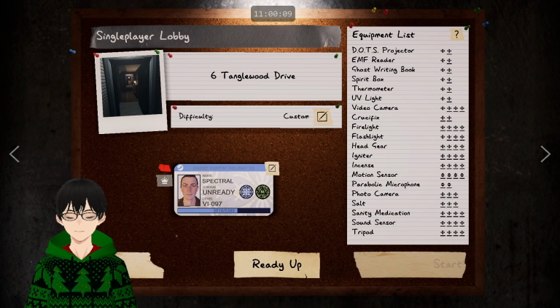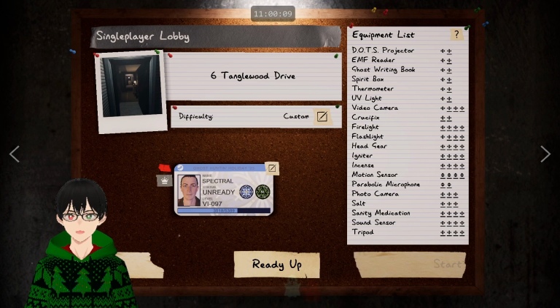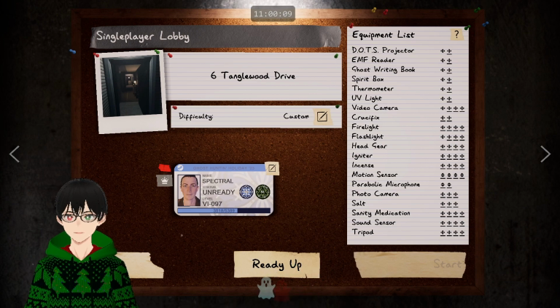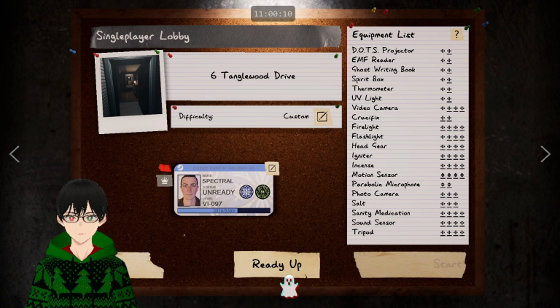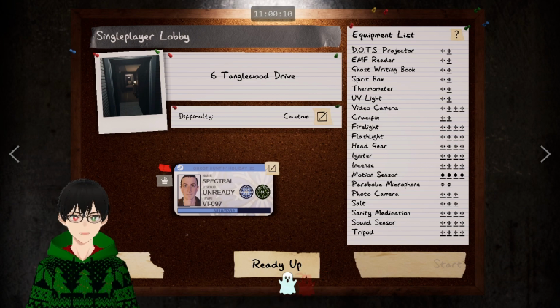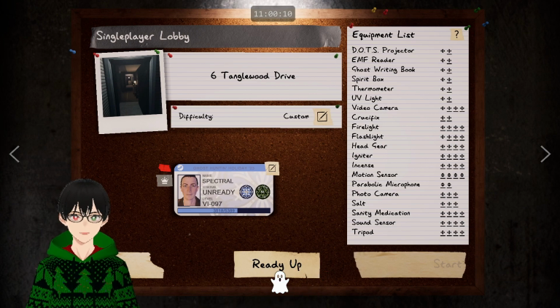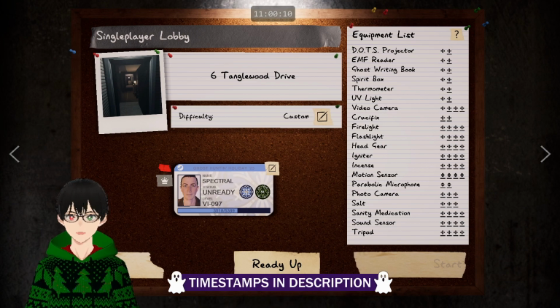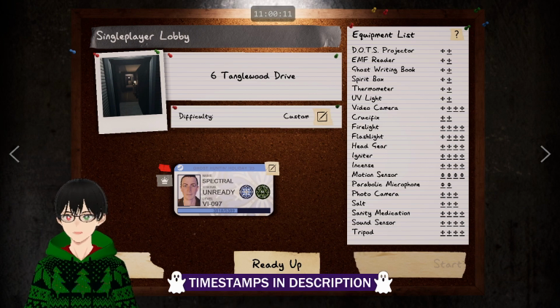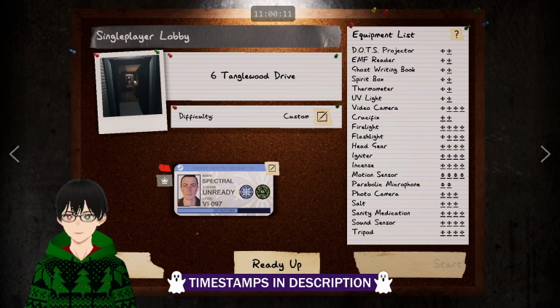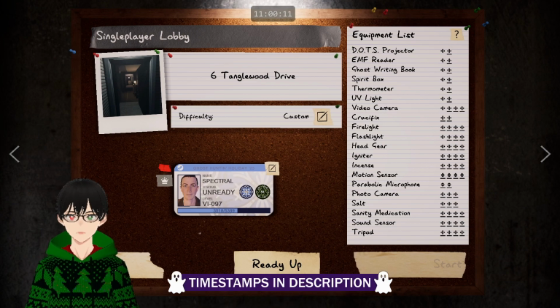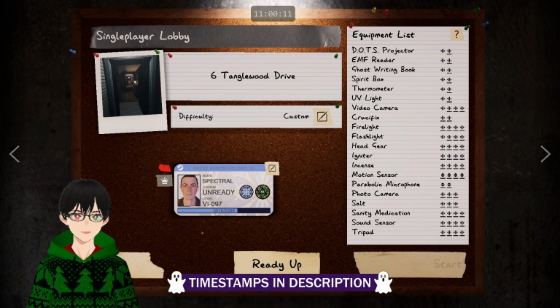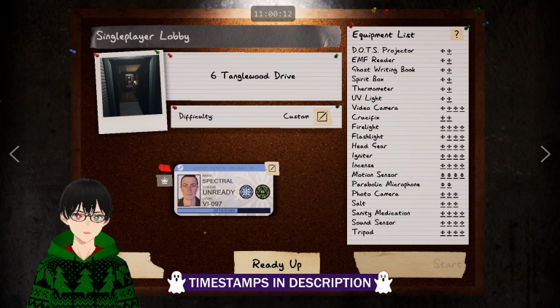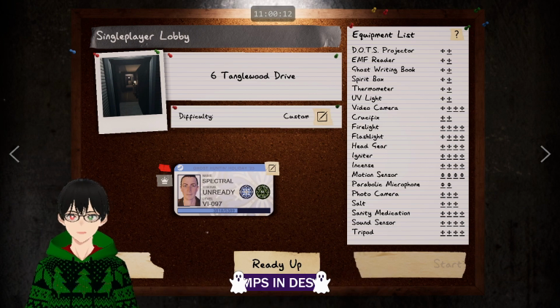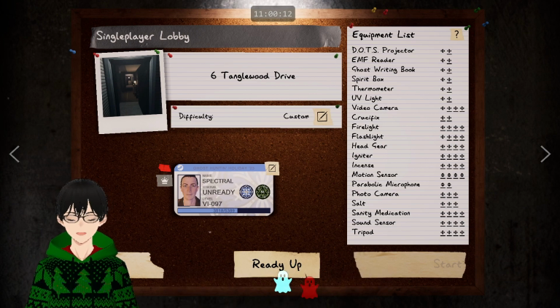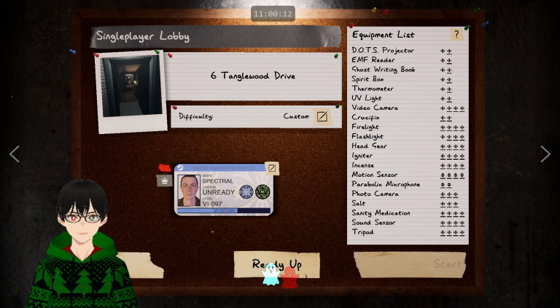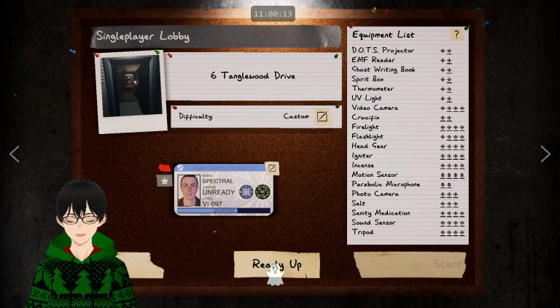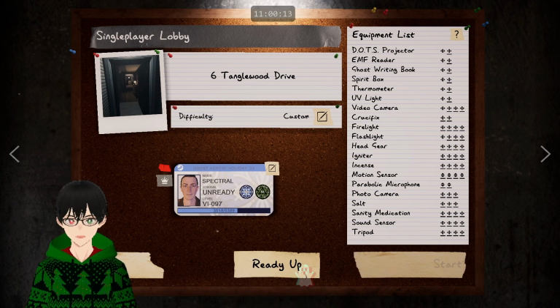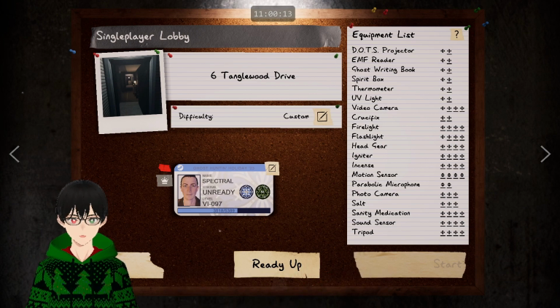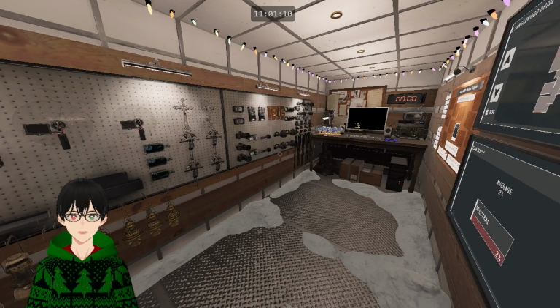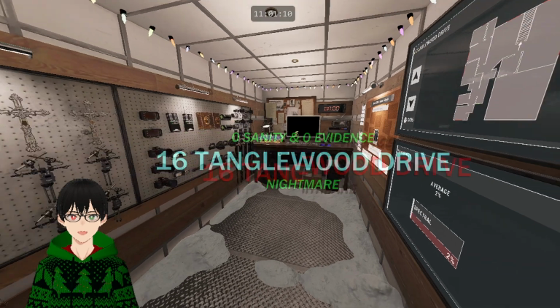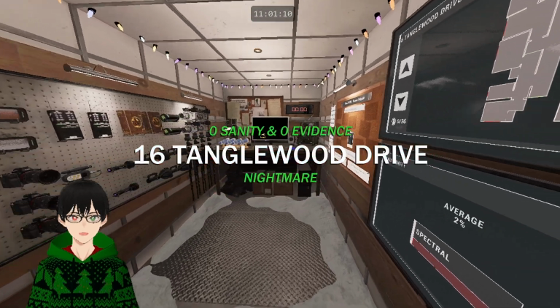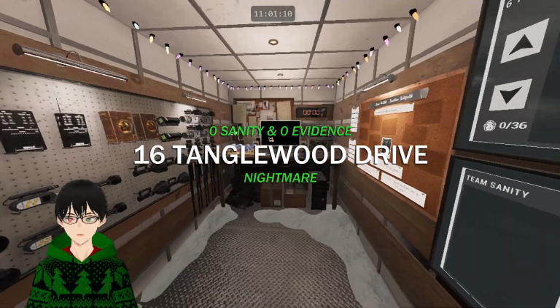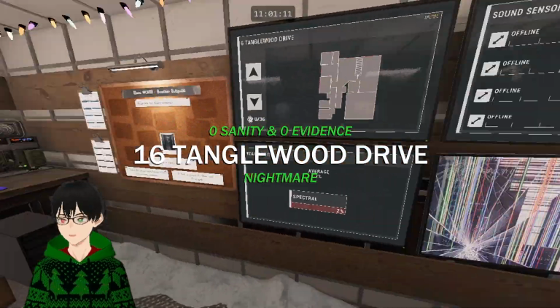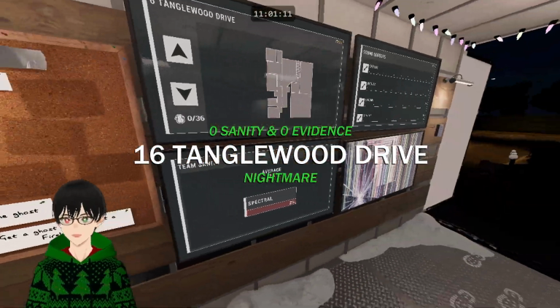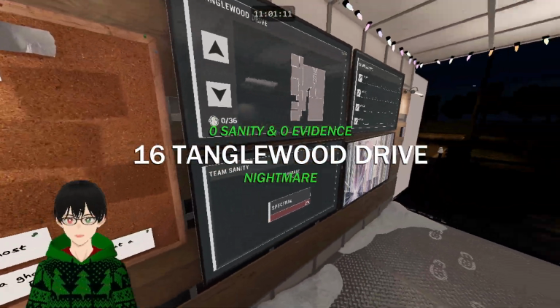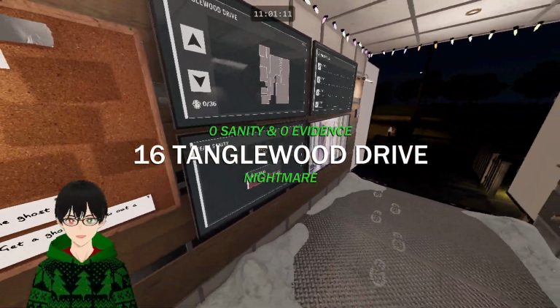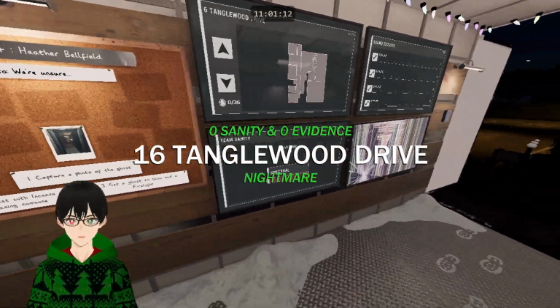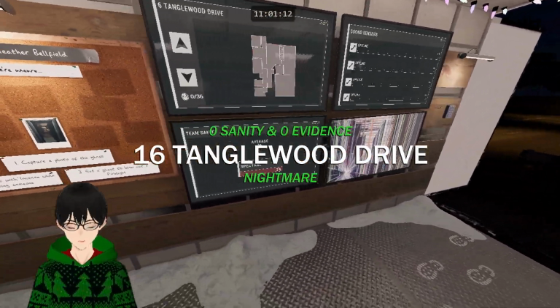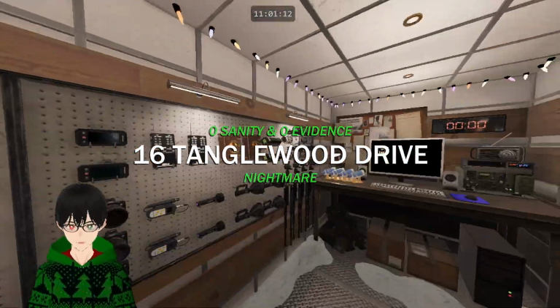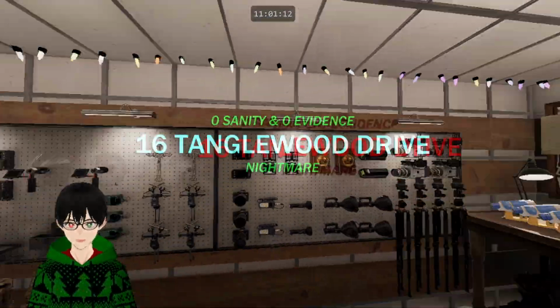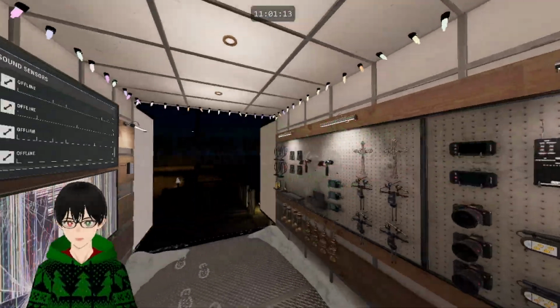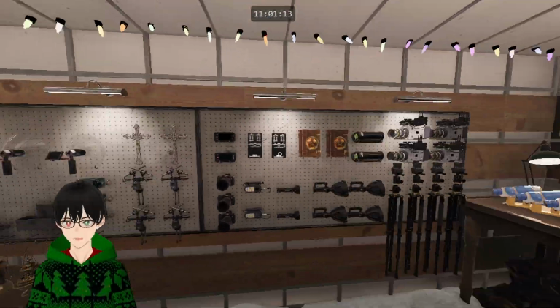Welcome back, this is Spectral. Today we're going to do a Zero Sanity, Zero Evidence run on Tanglewood. Alright everyone, here we are in Tanglewood — Zero Sanity, Zero Evidence.